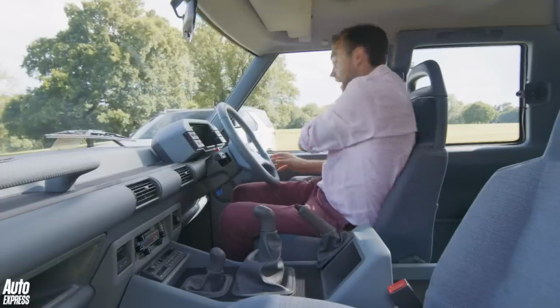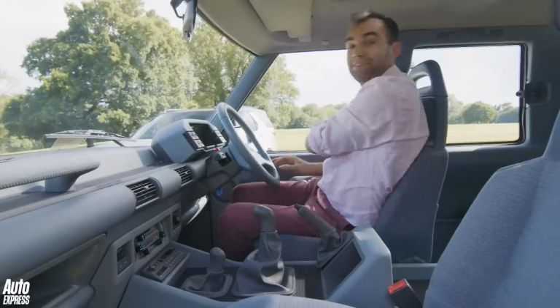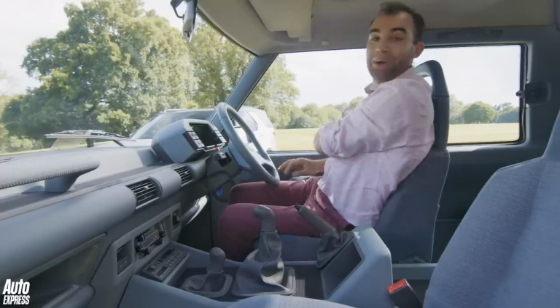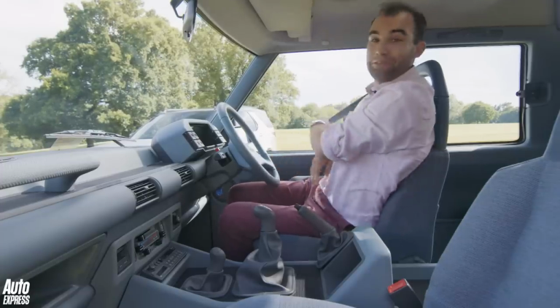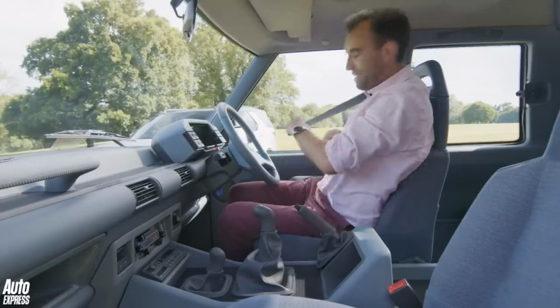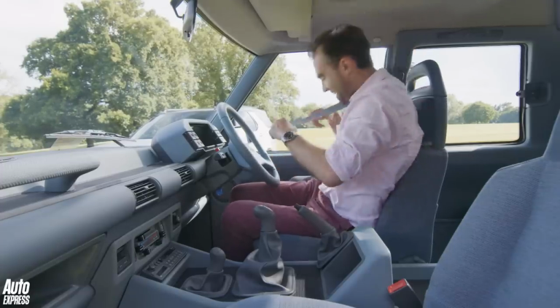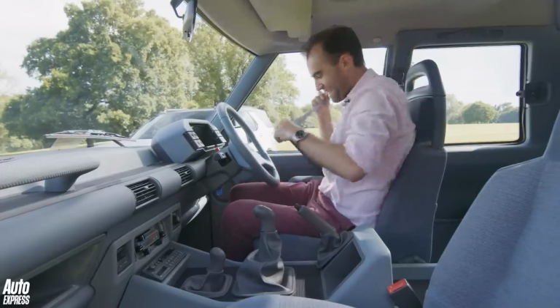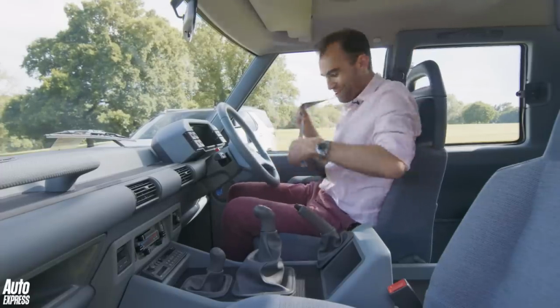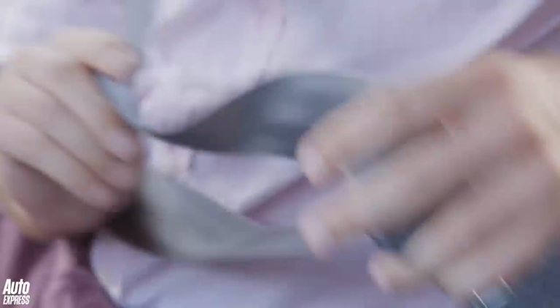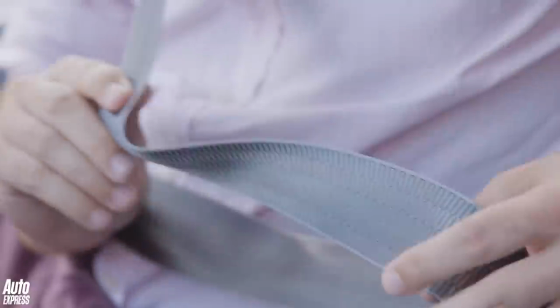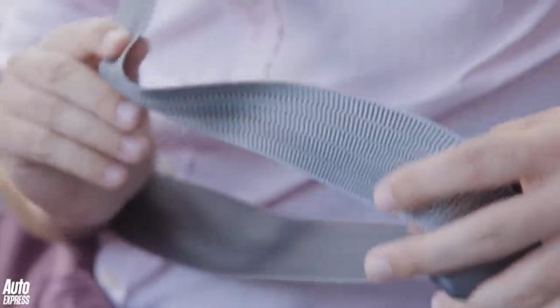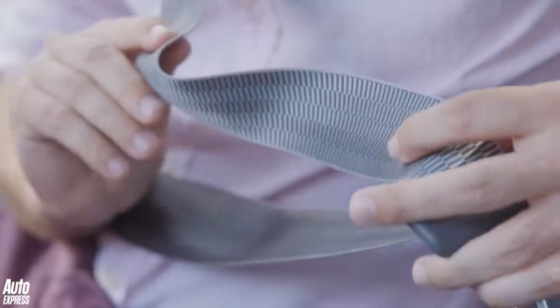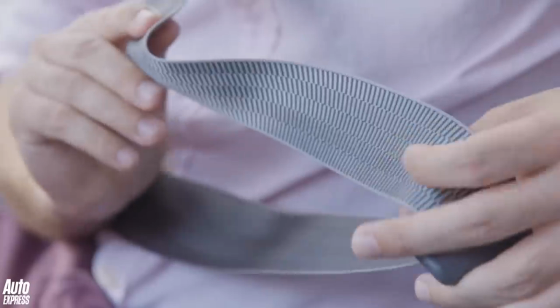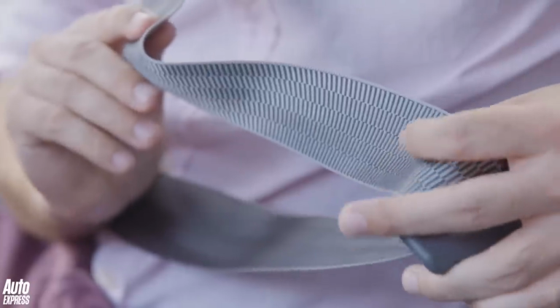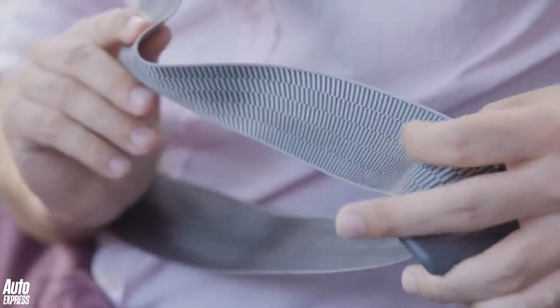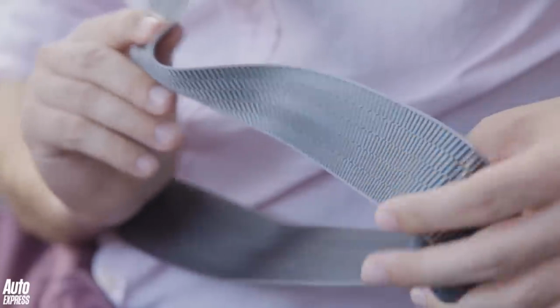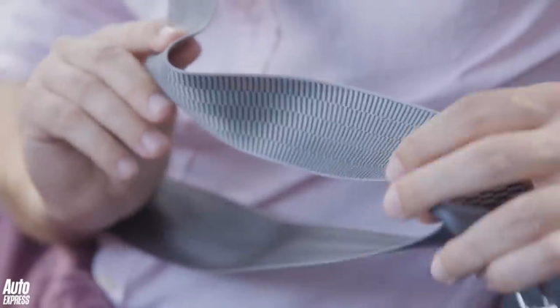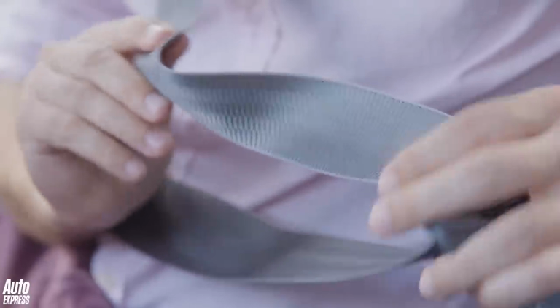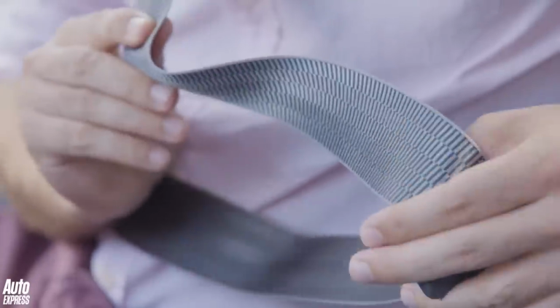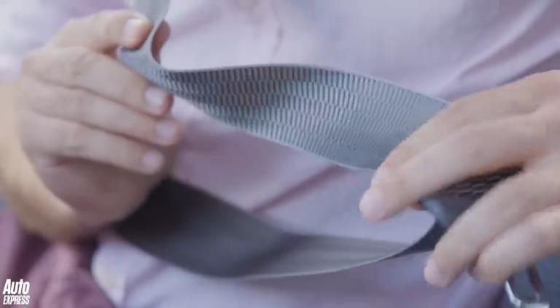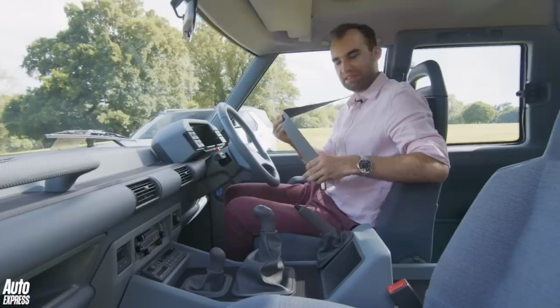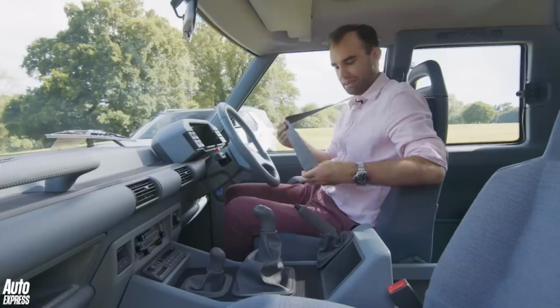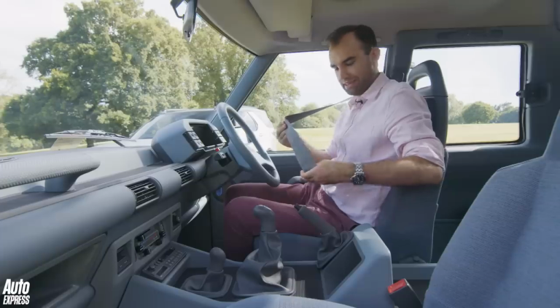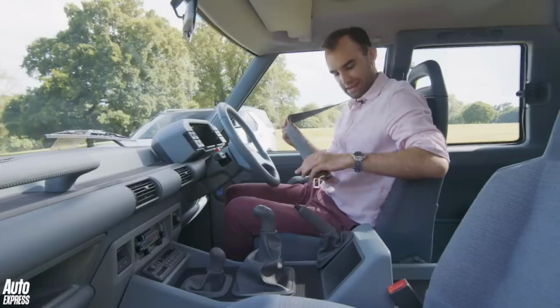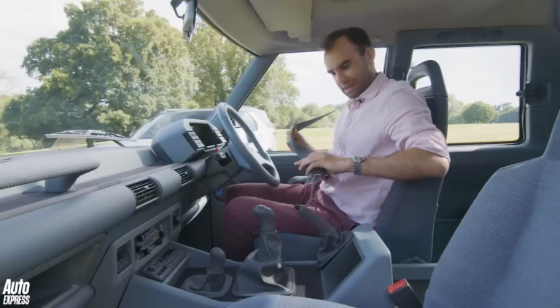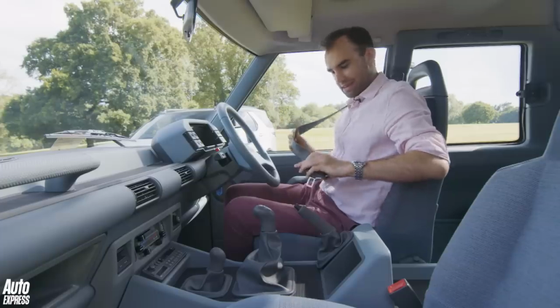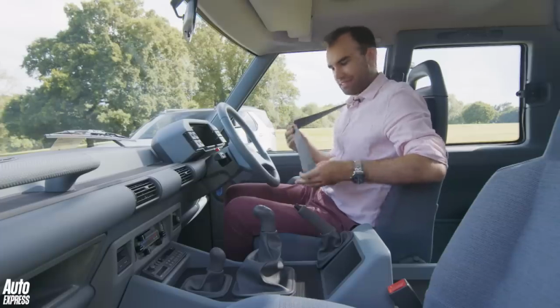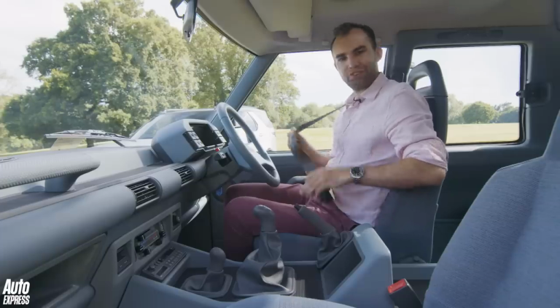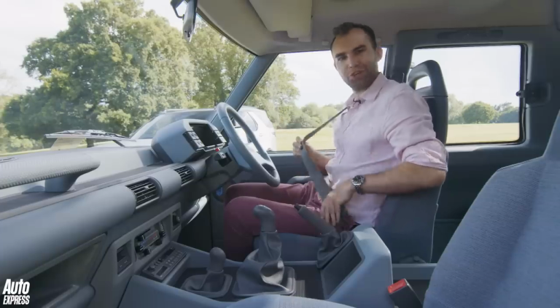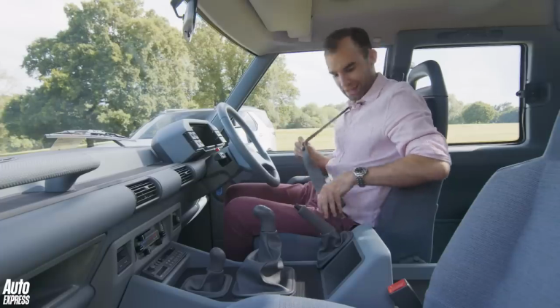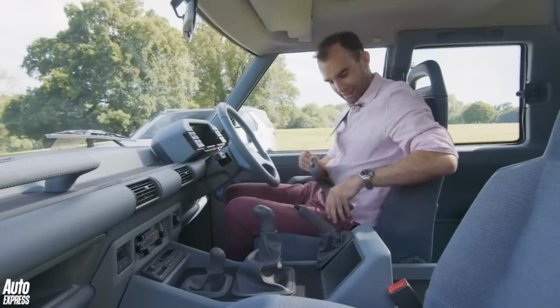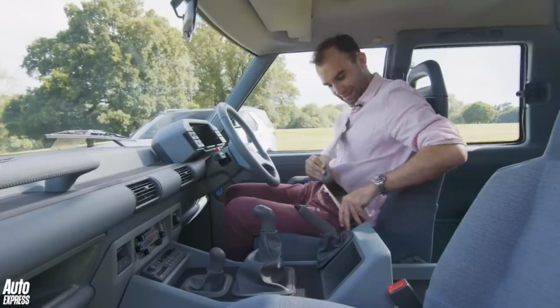One other thing — look at these seat belts. Even the seat belts were designed. Such a cool car, this.